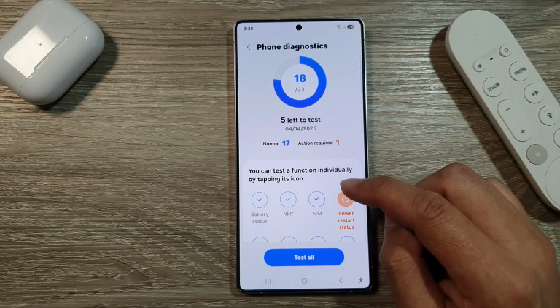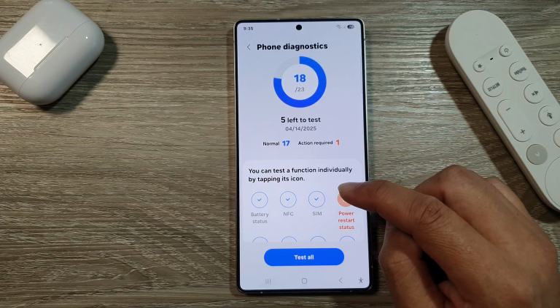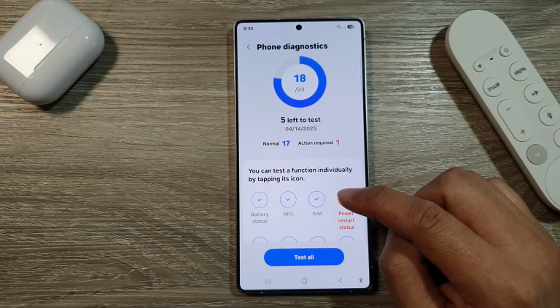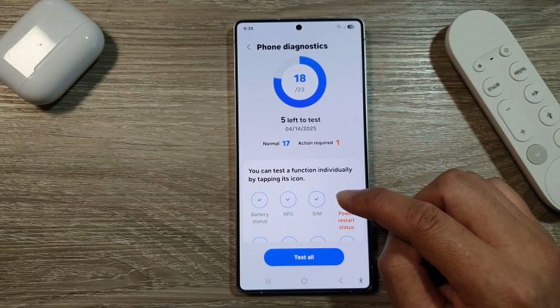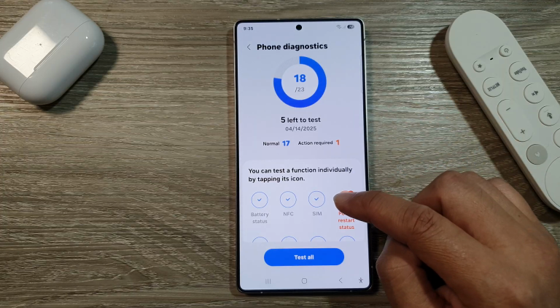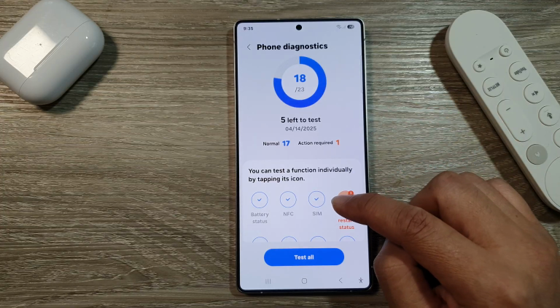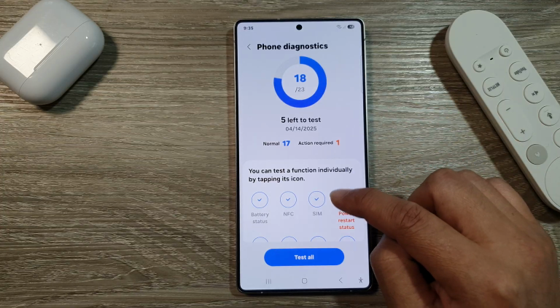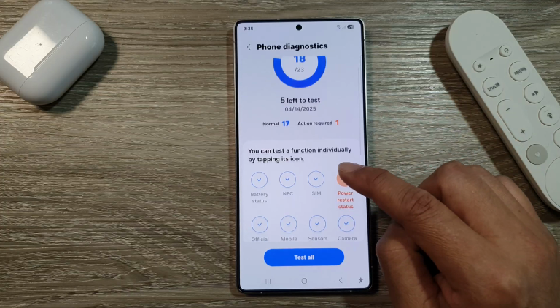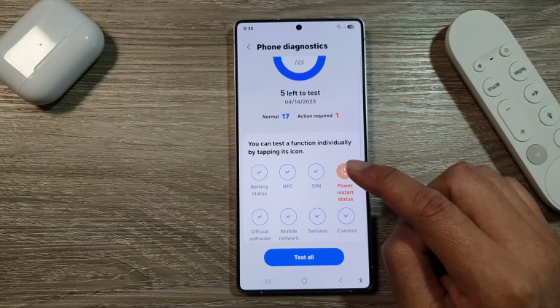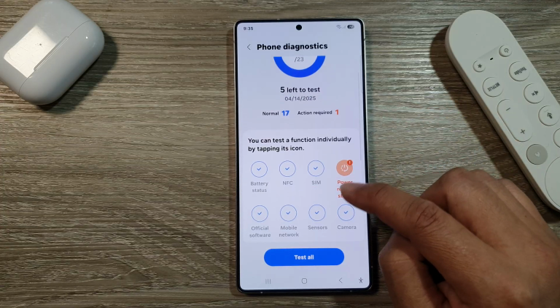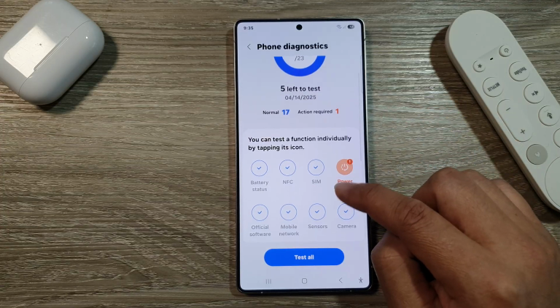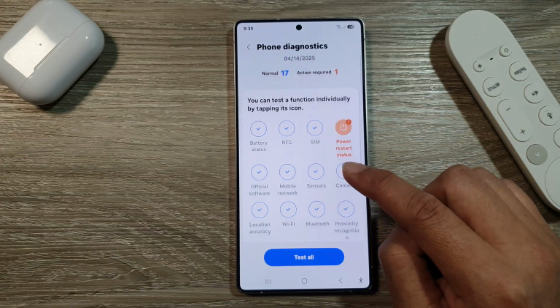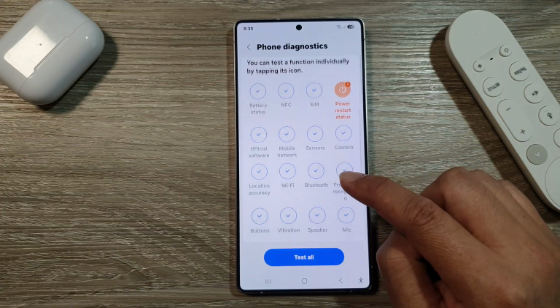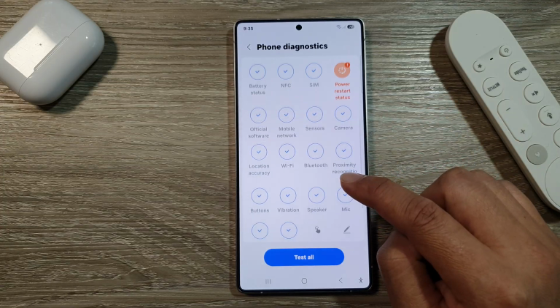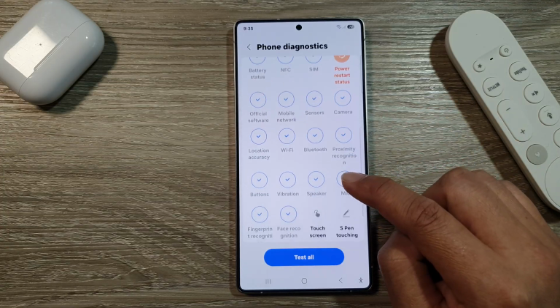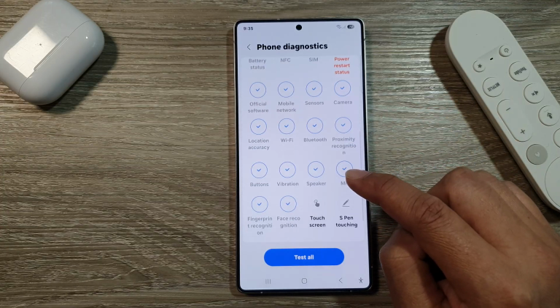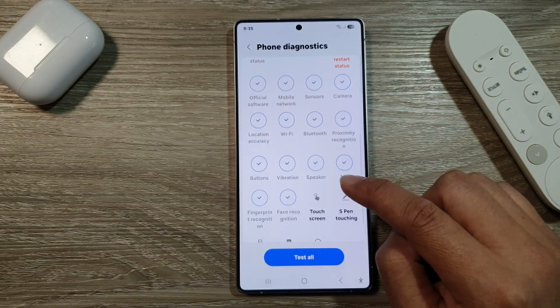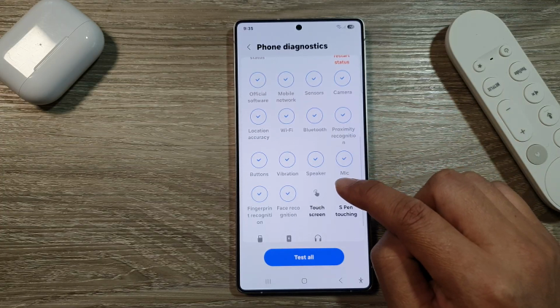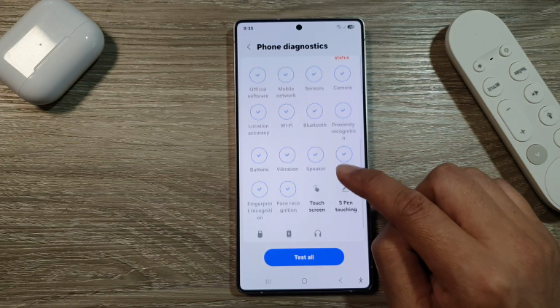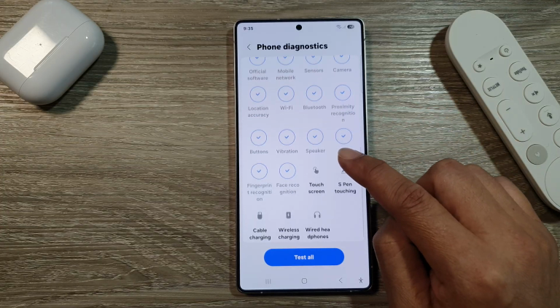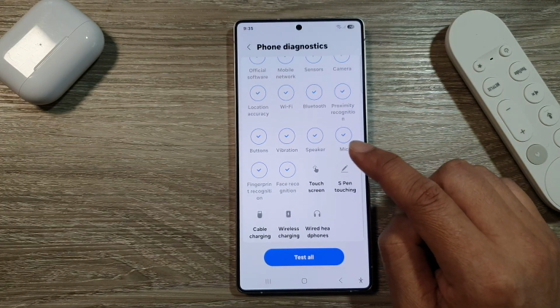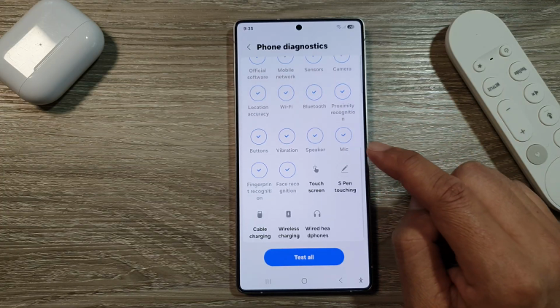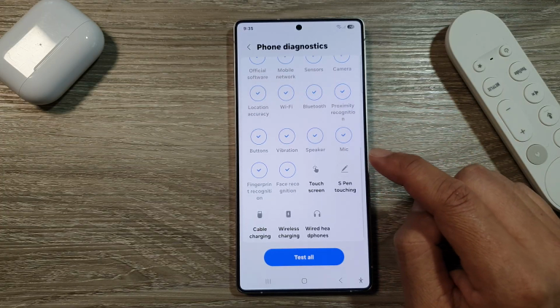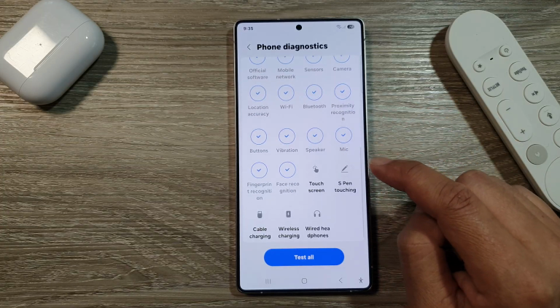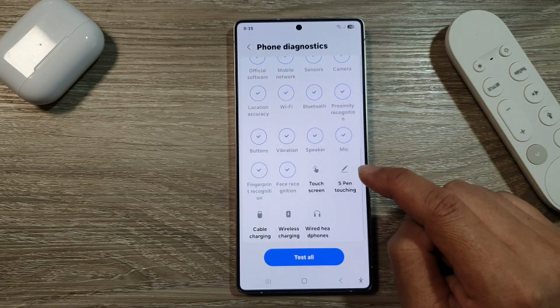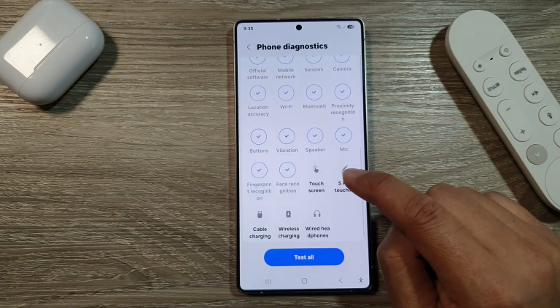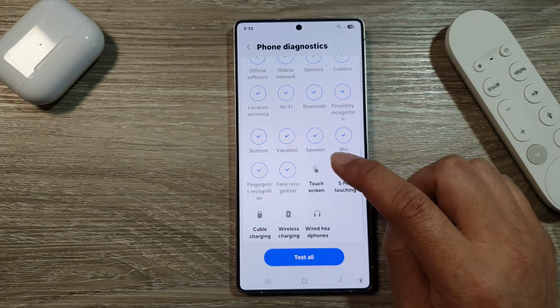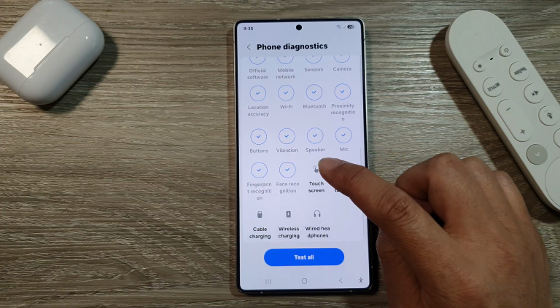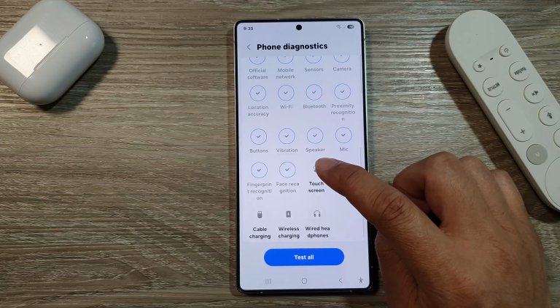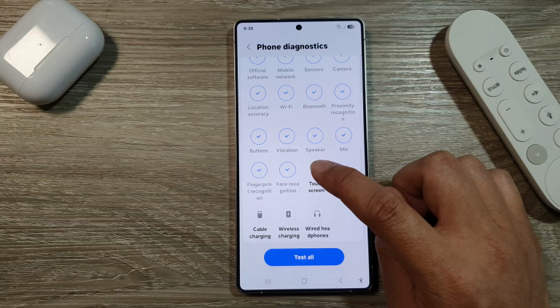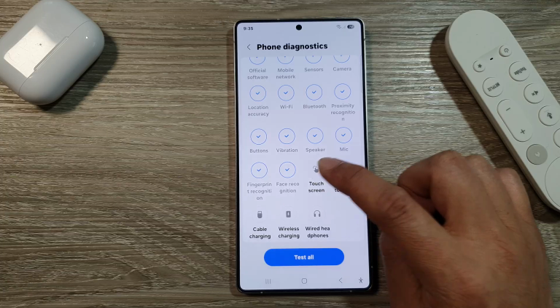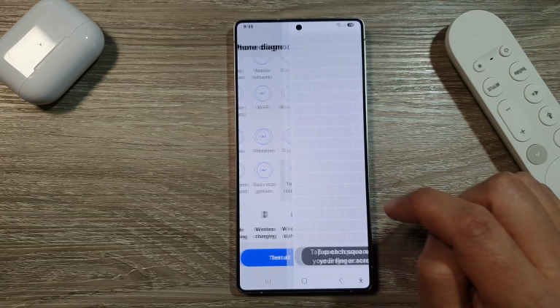And from here, scroll down, then tap on Touch Screen.